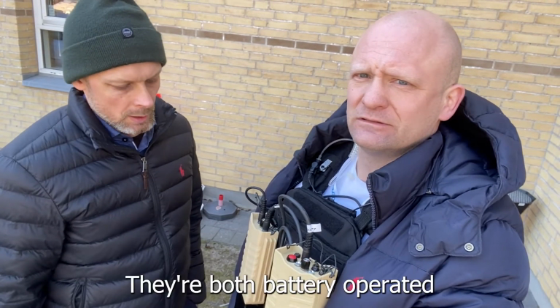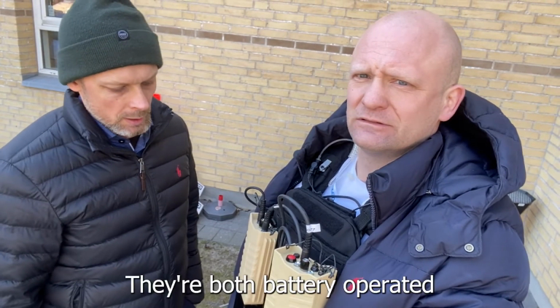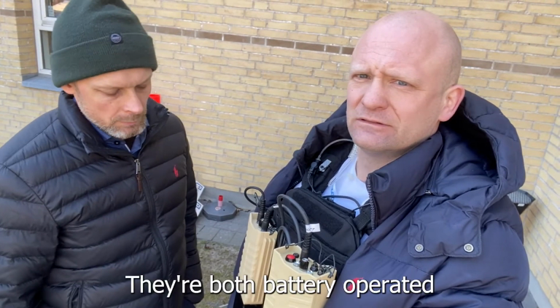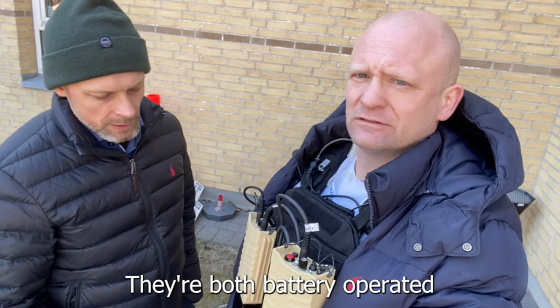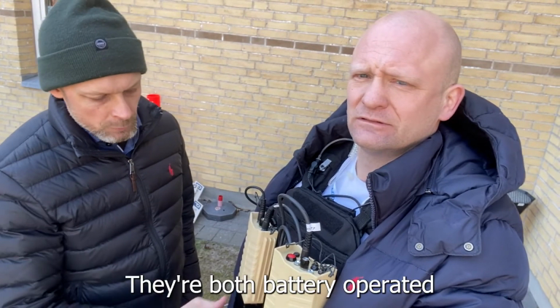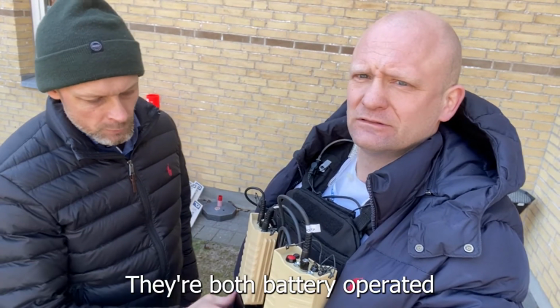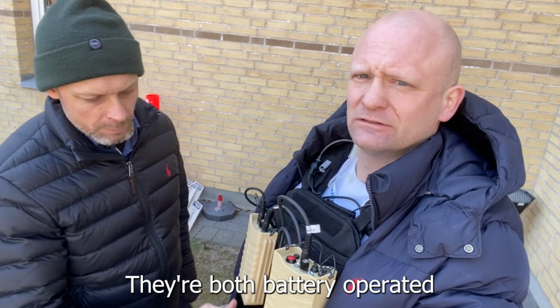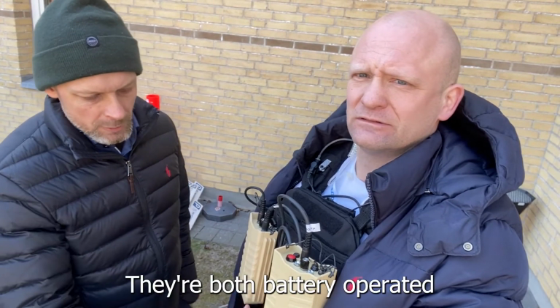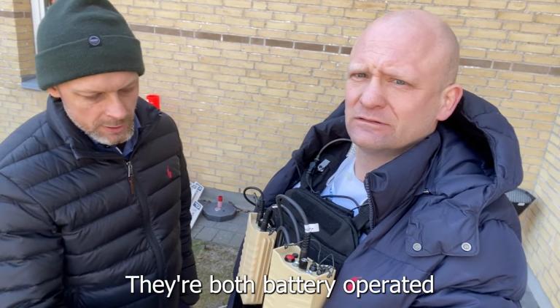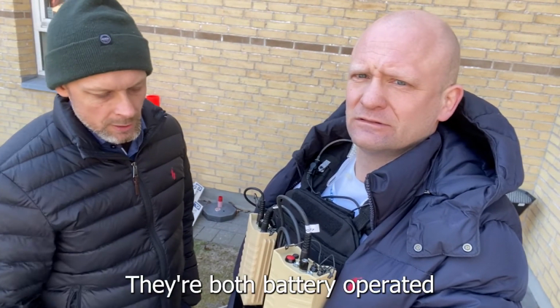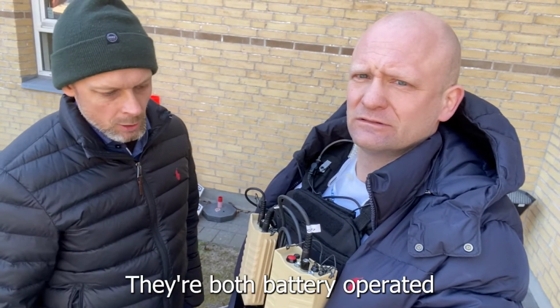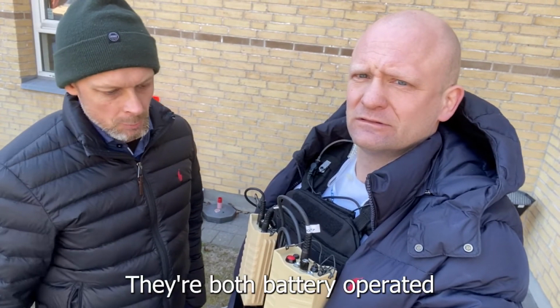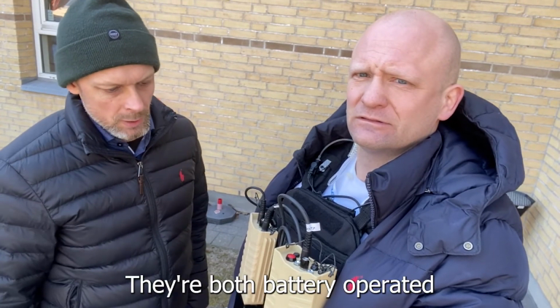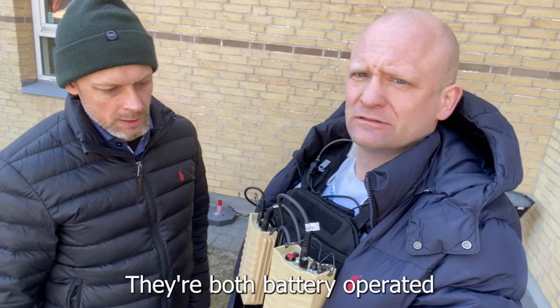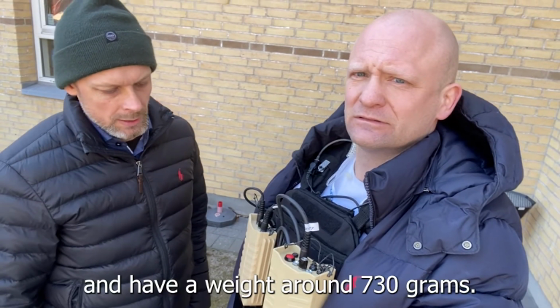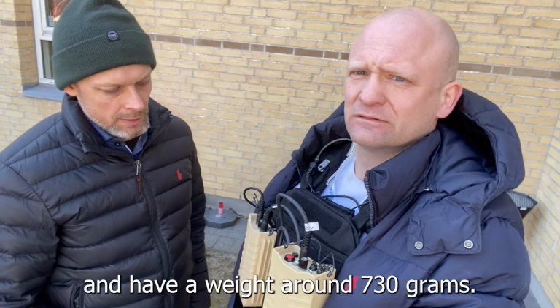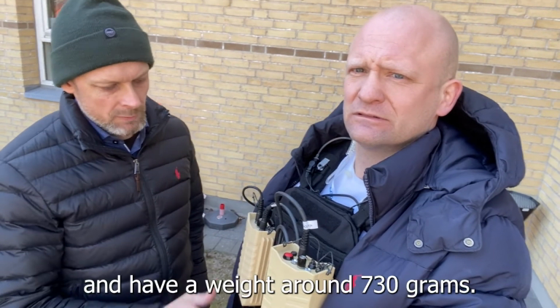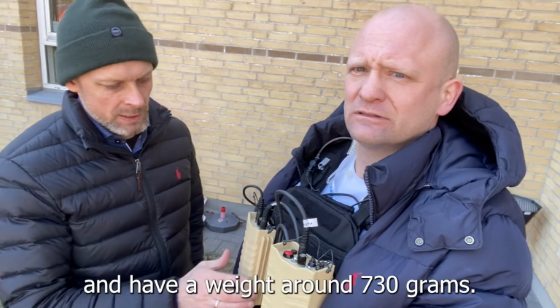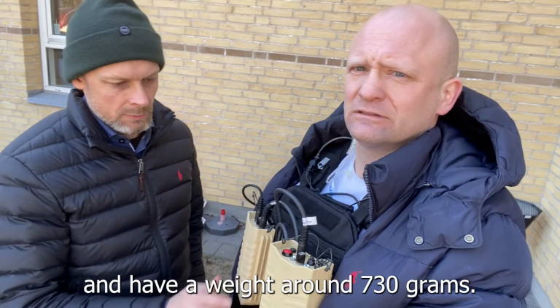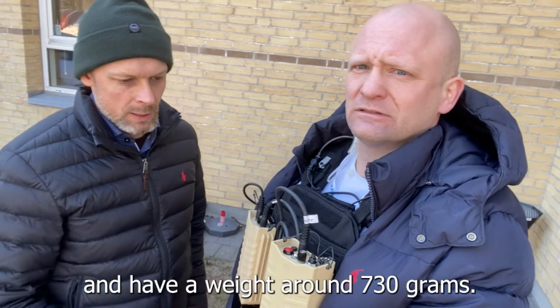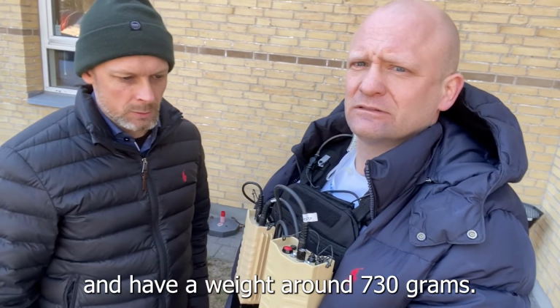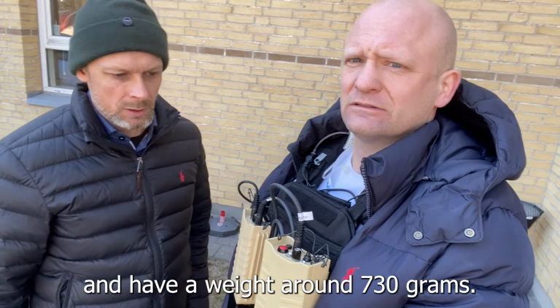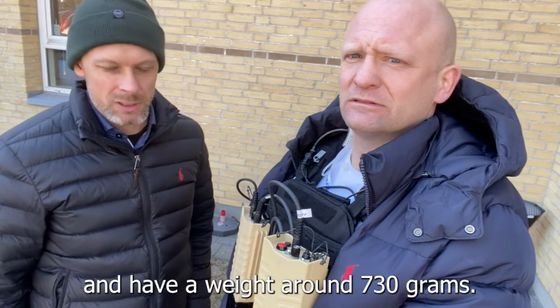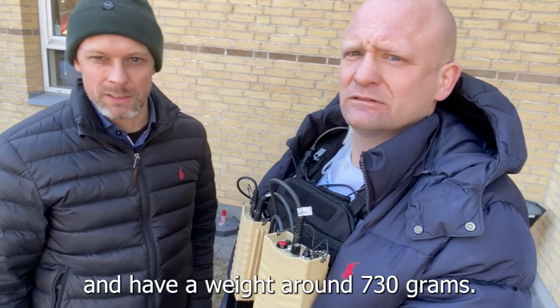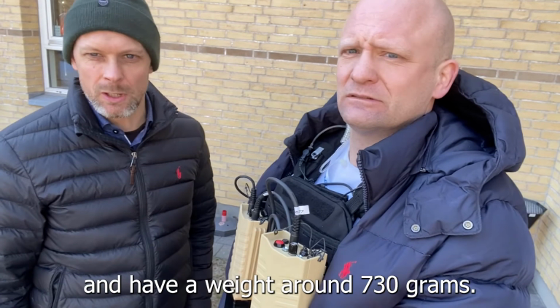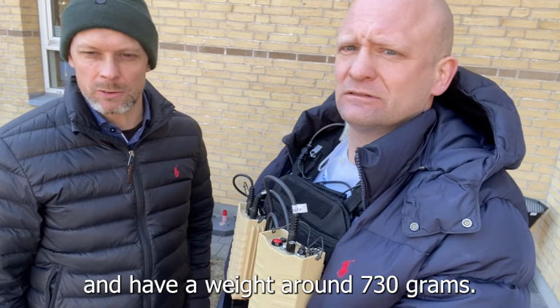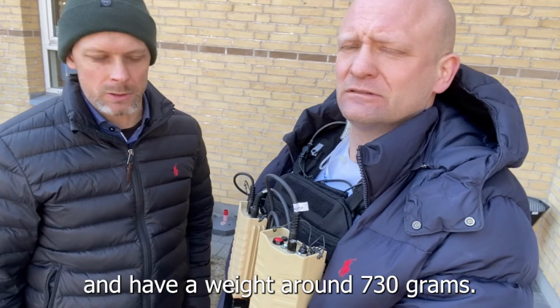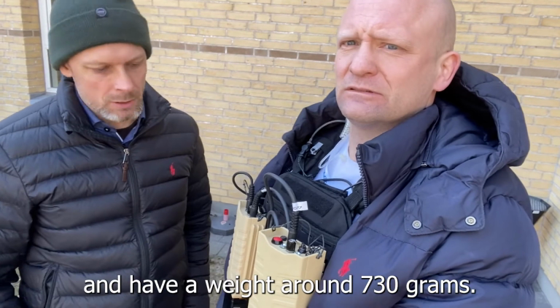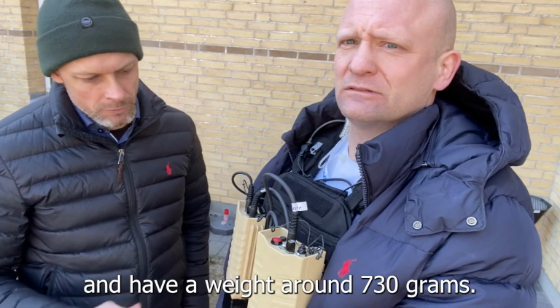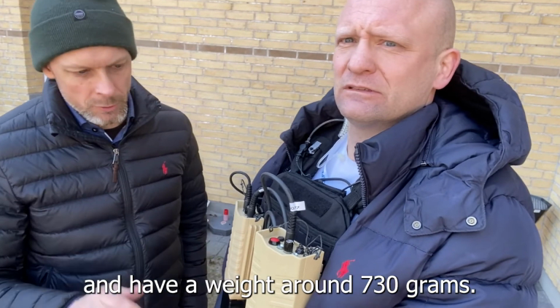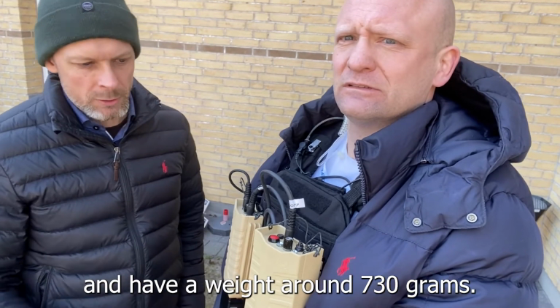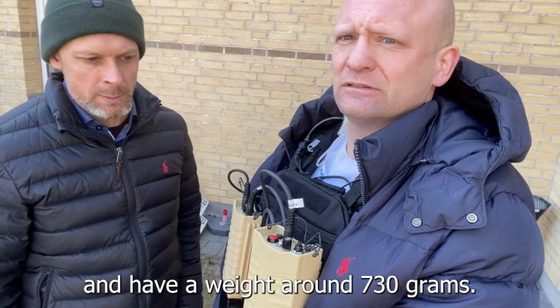They're both battery operated and have a weight of around 730 grams.